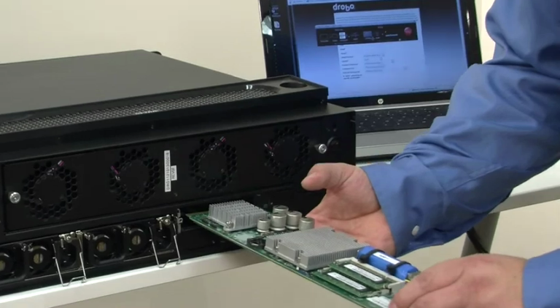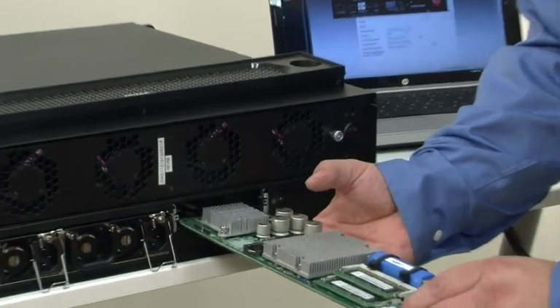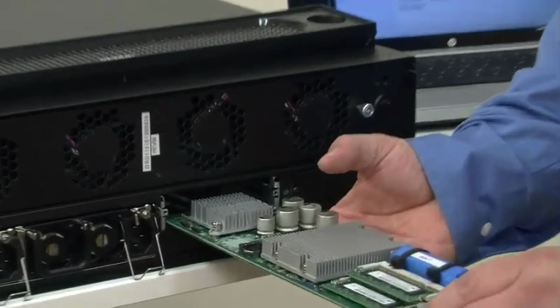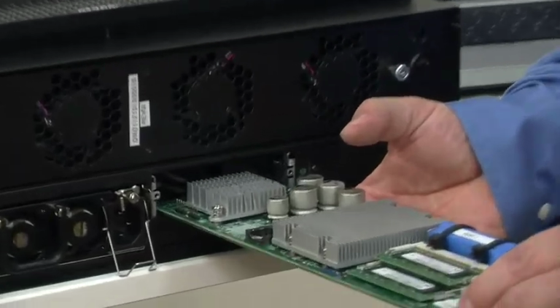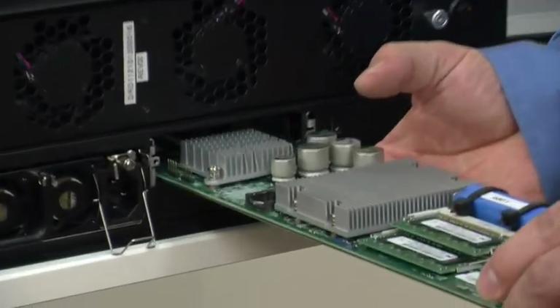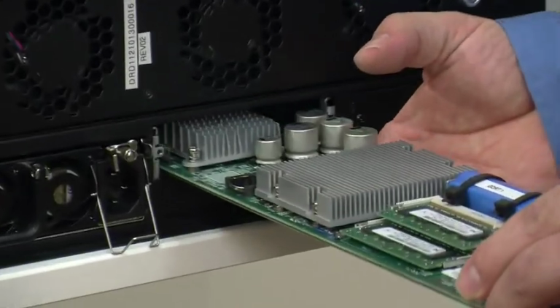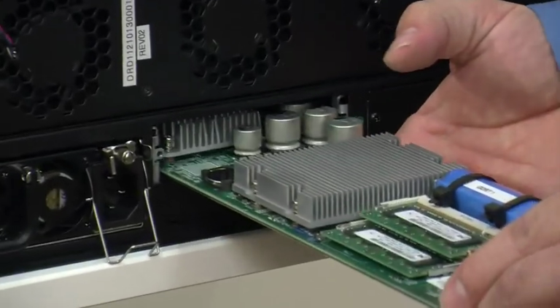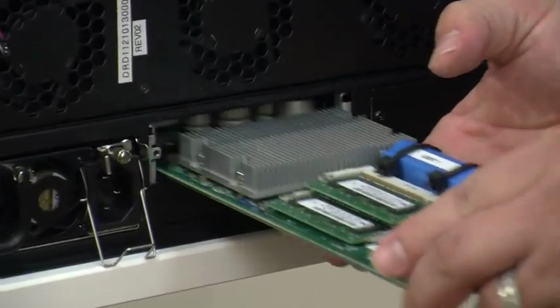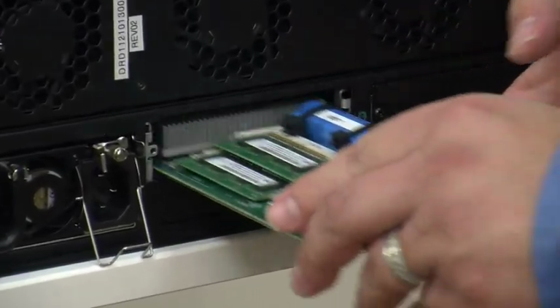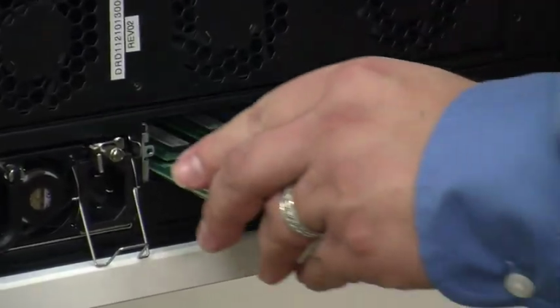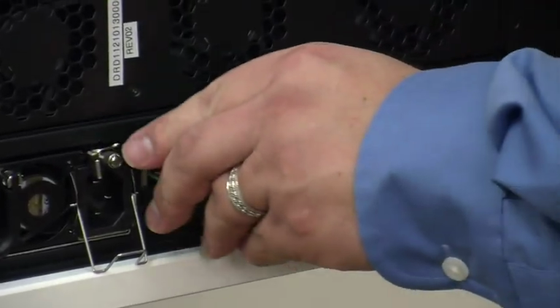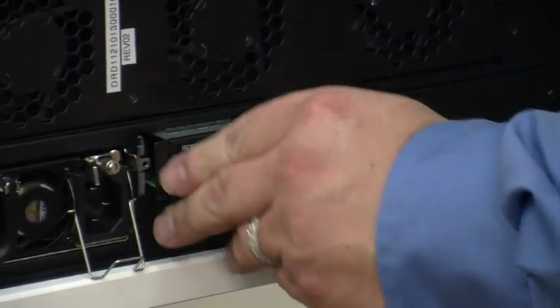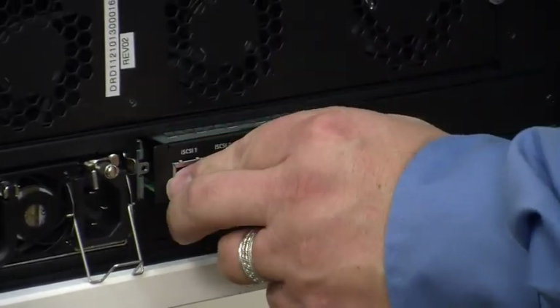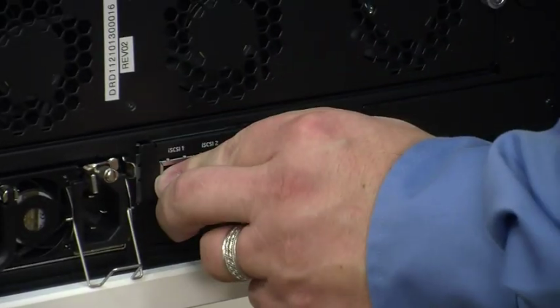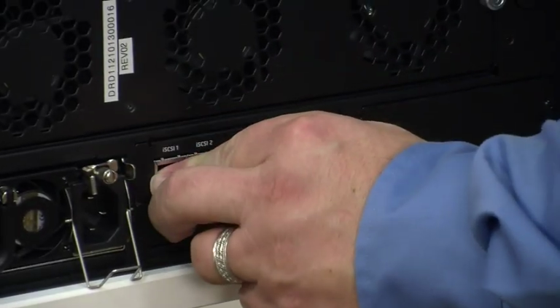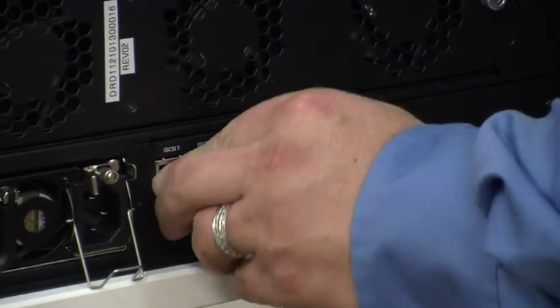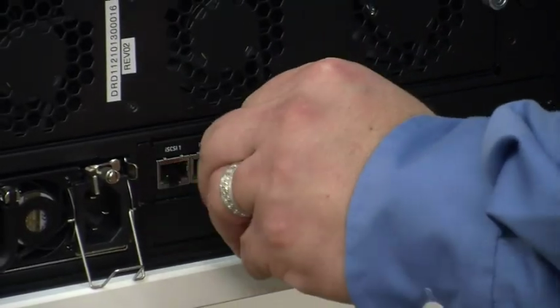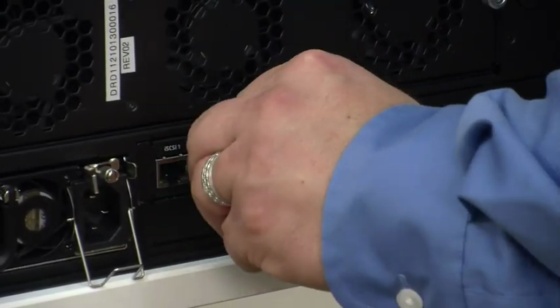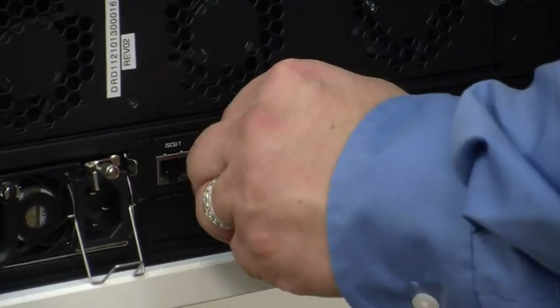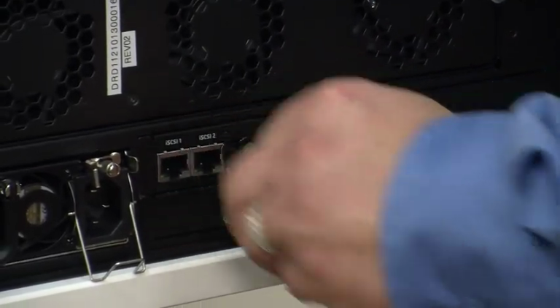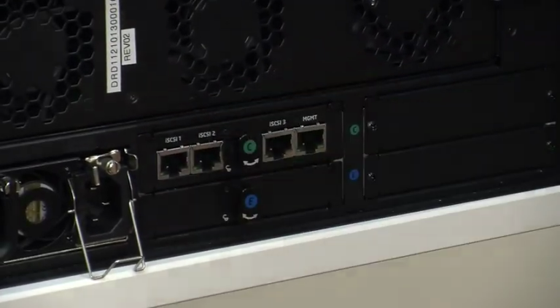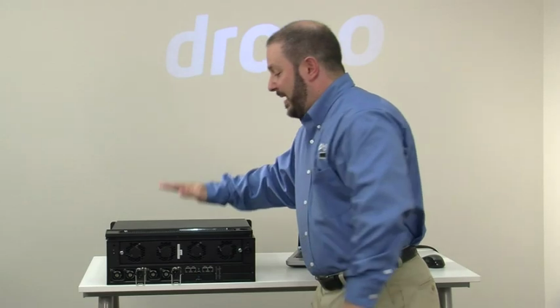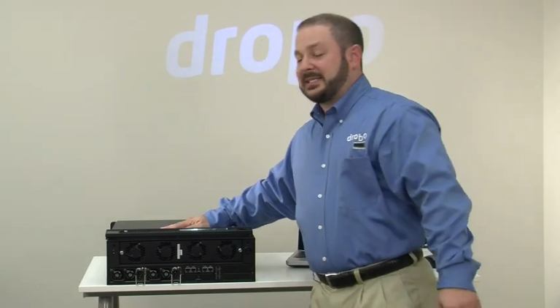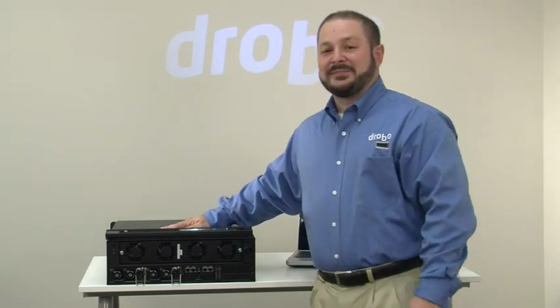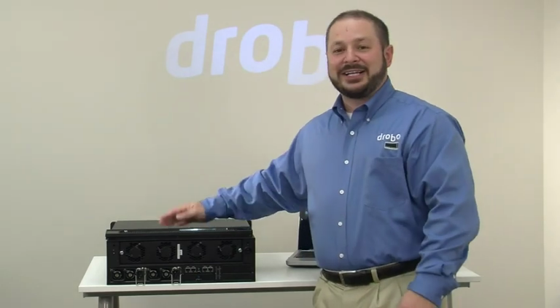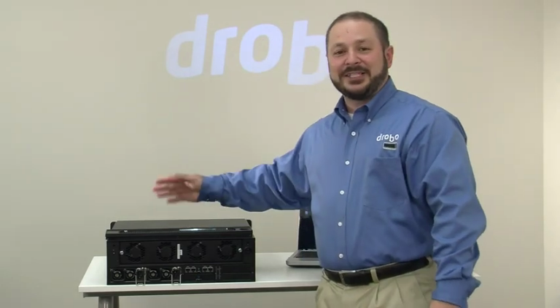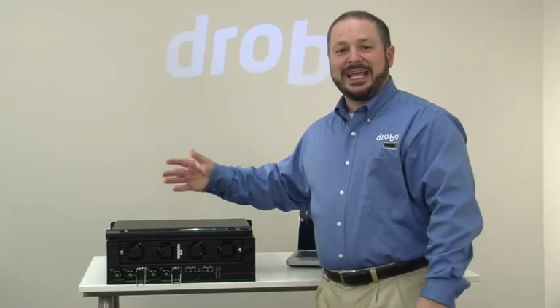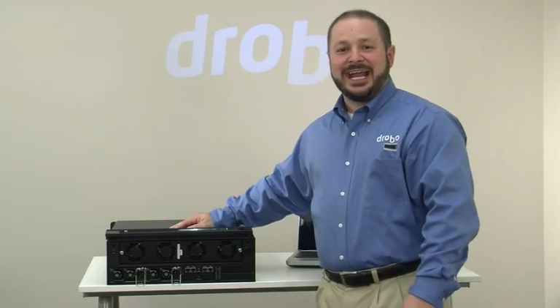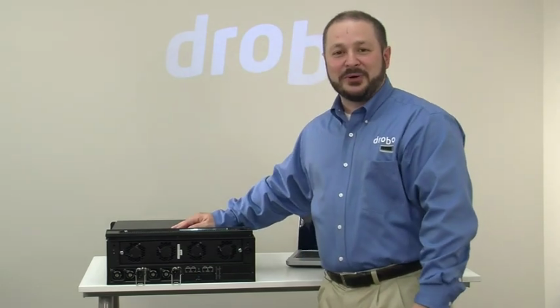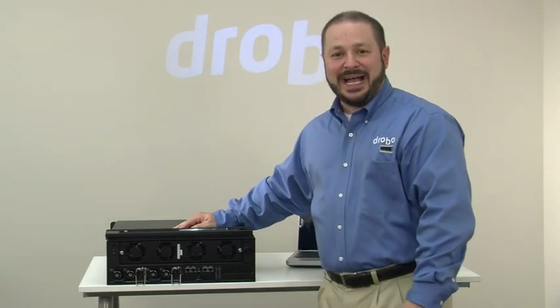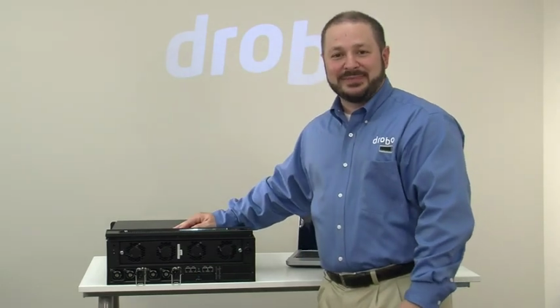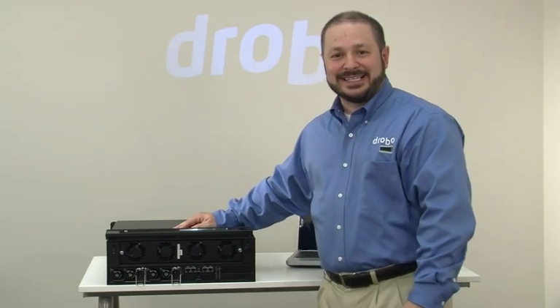Putting in the controller card is simple, as we showed you before. Pop it in, power the system back on, and you're back in business.